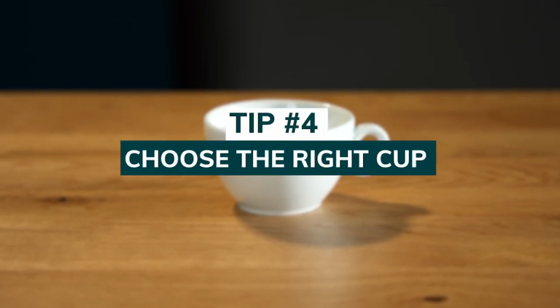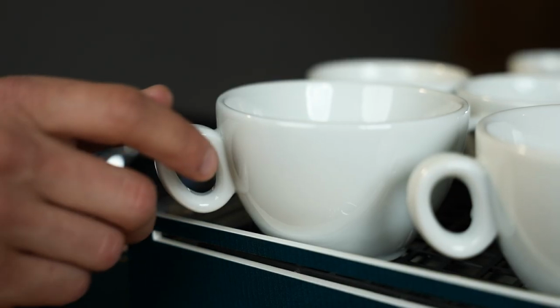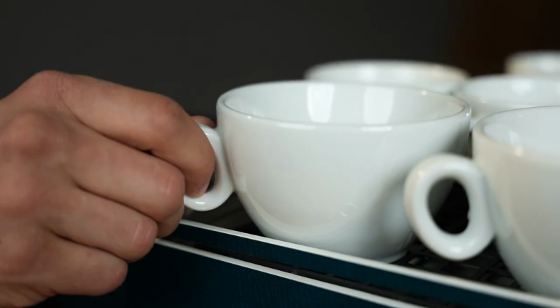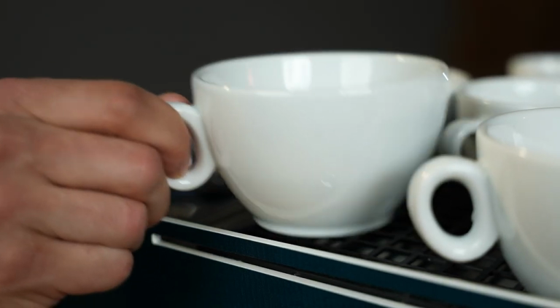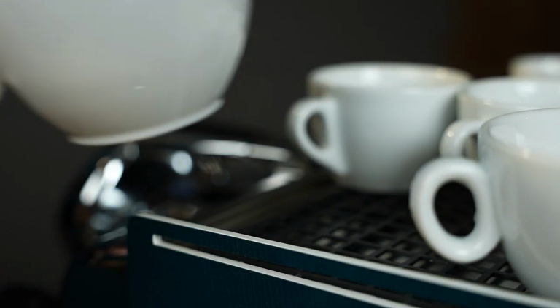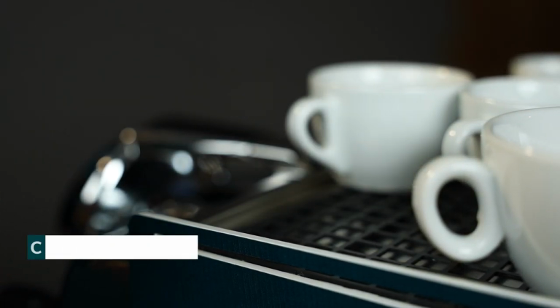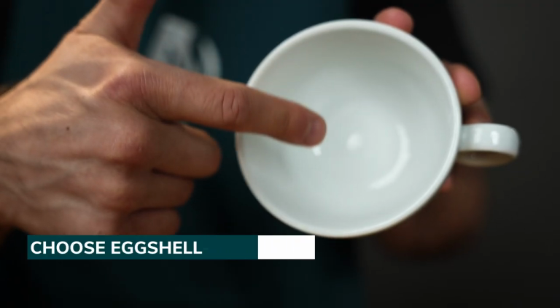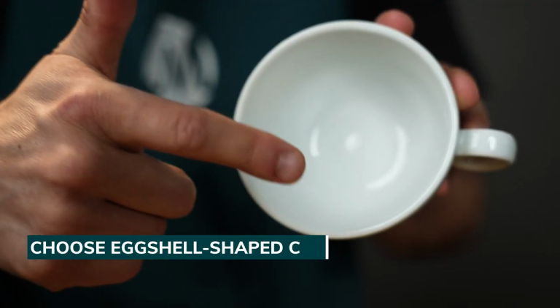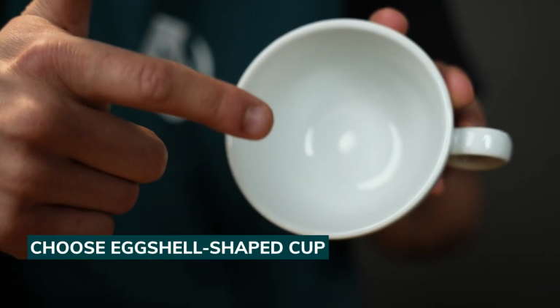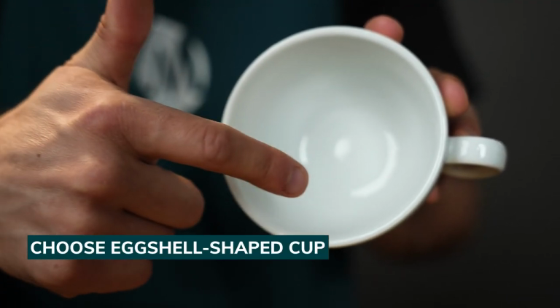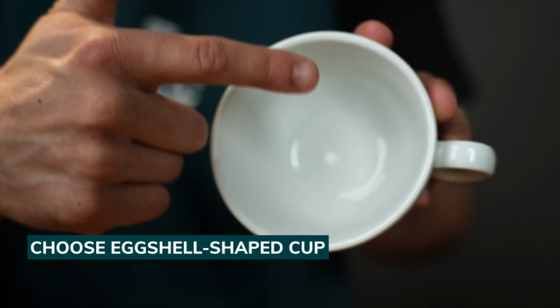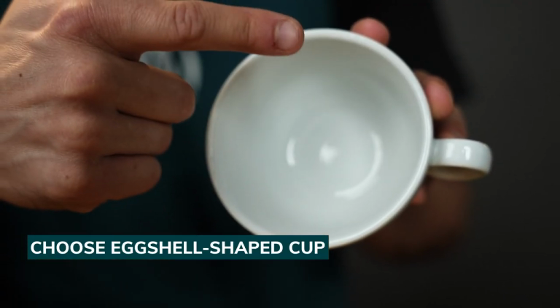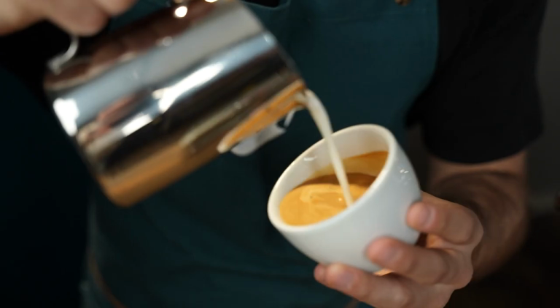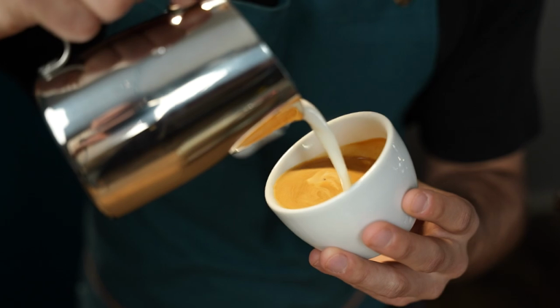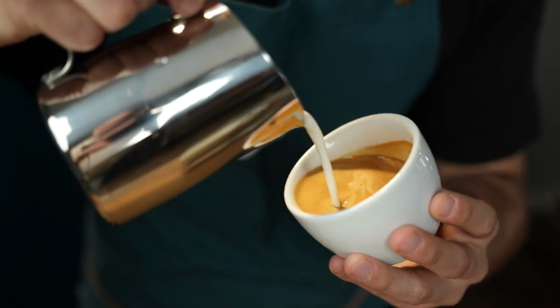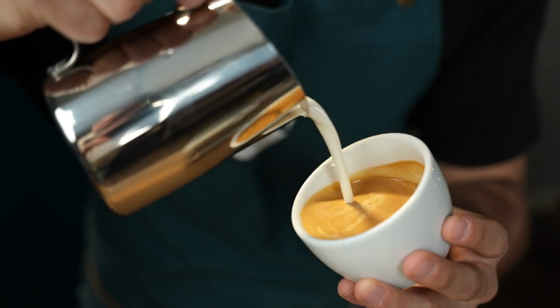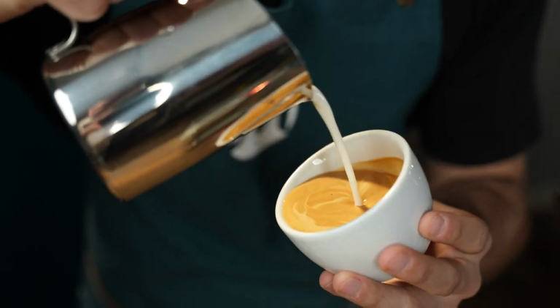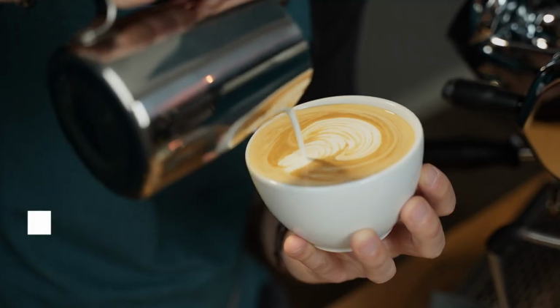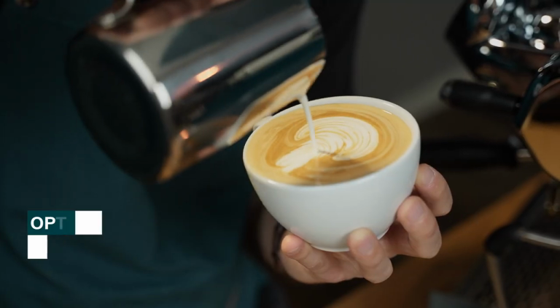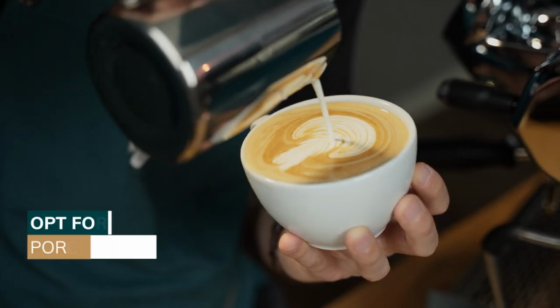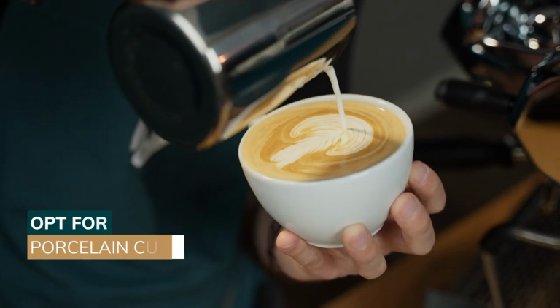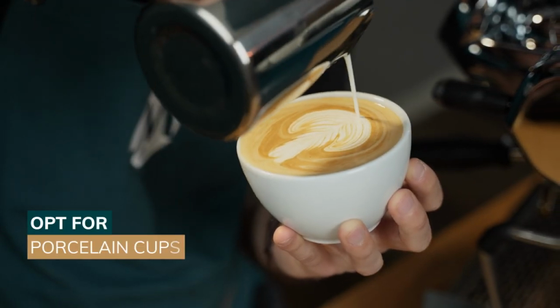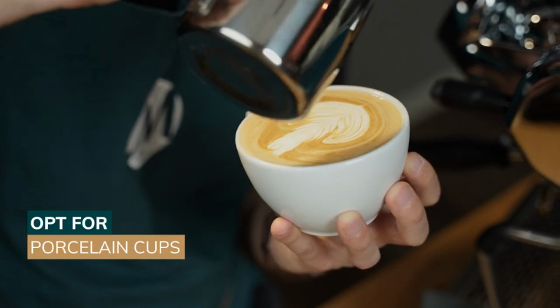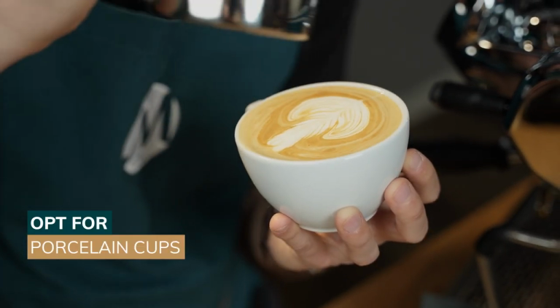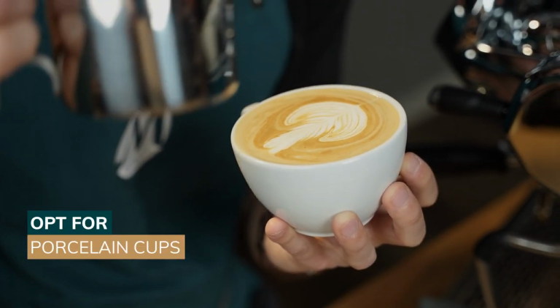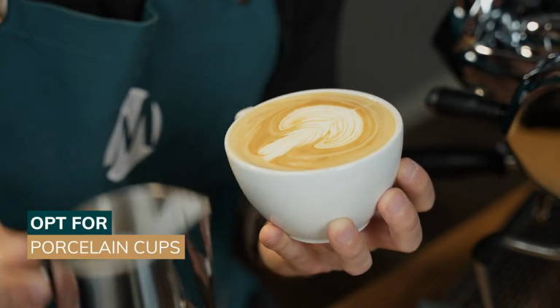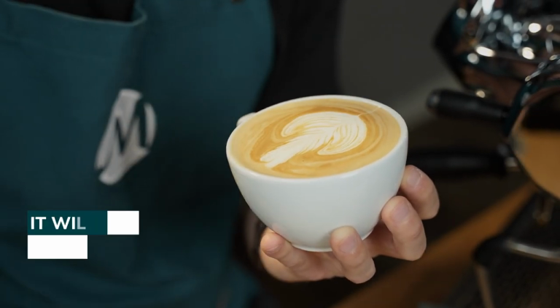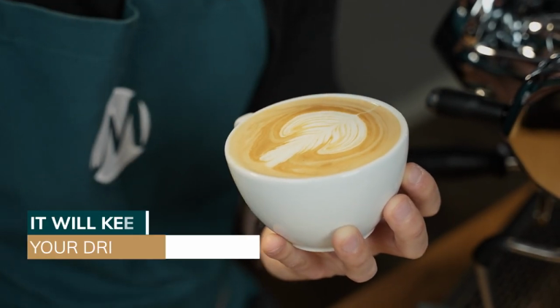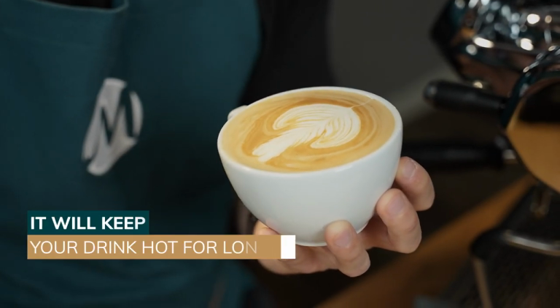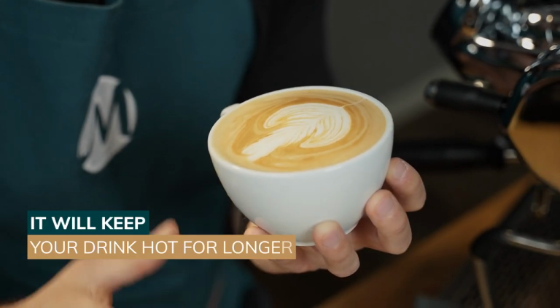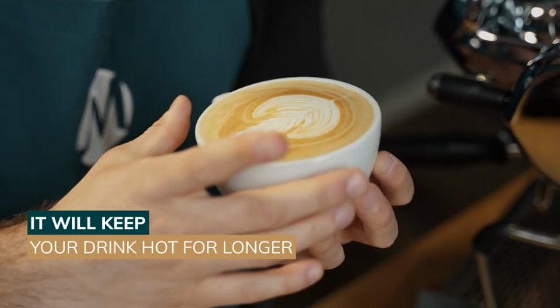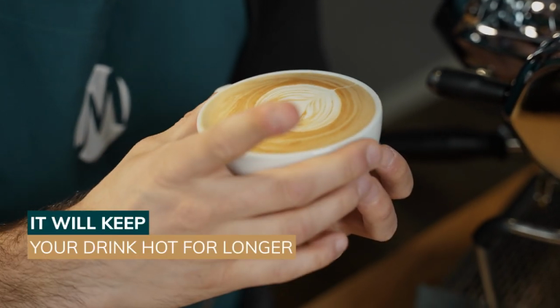Before starting latte art, you need to think about choosing the right cups. I tend to recommend porcelain cups, as they keep your drink hotter for longer.